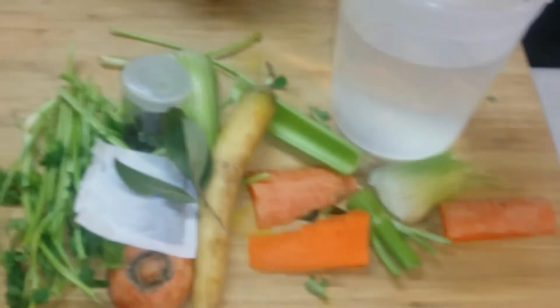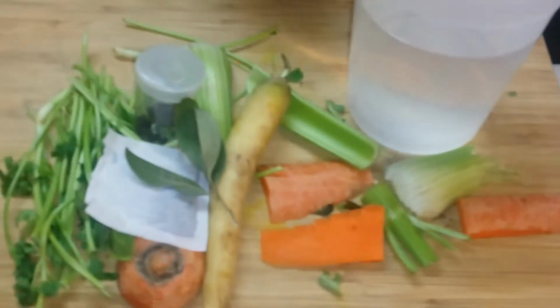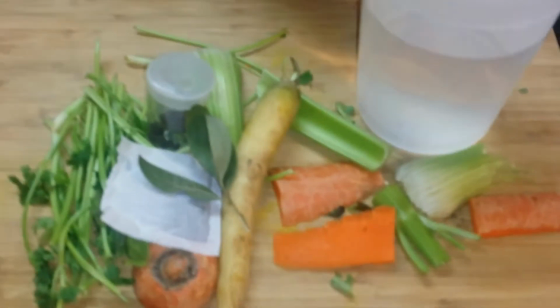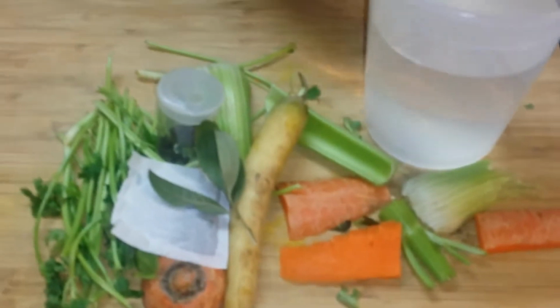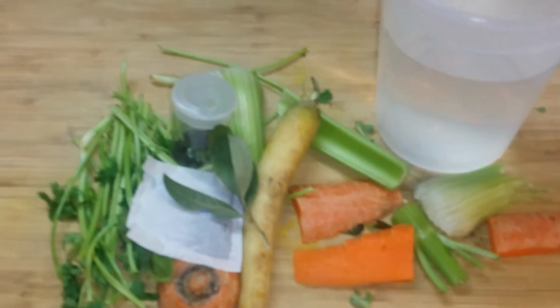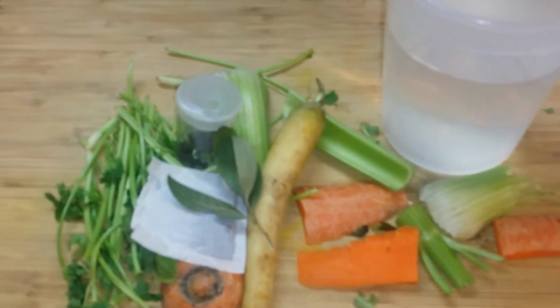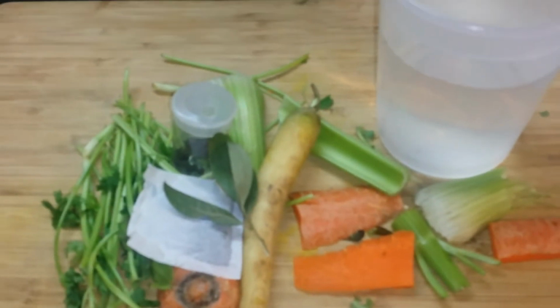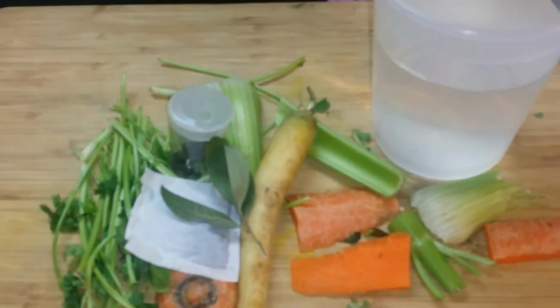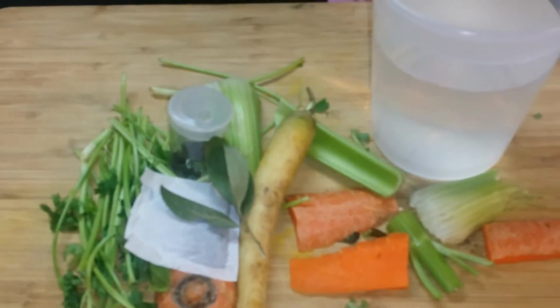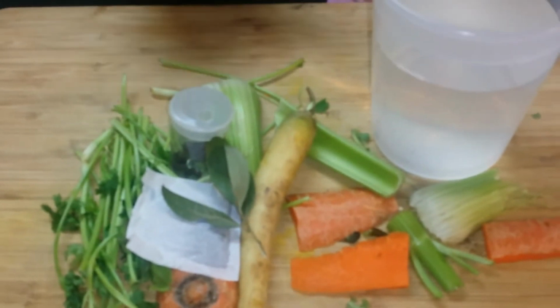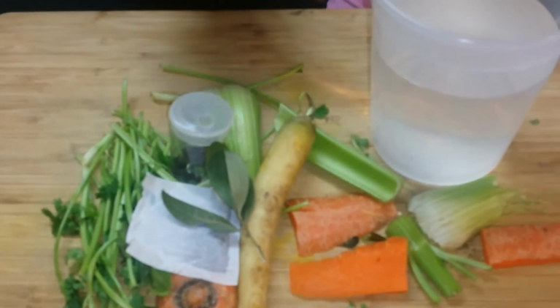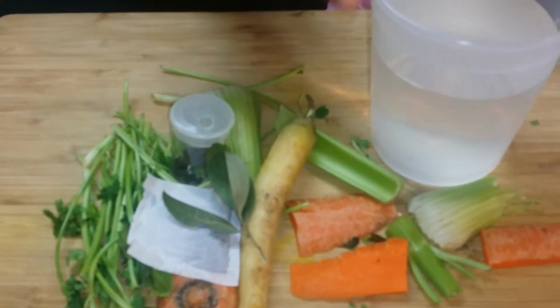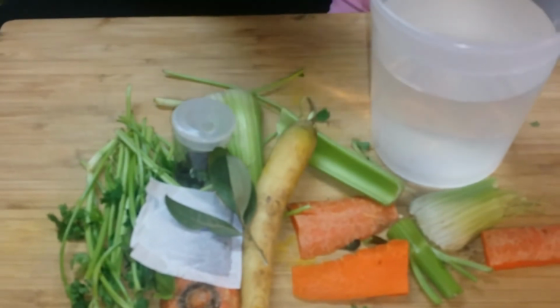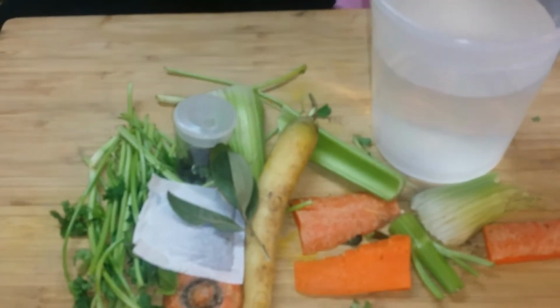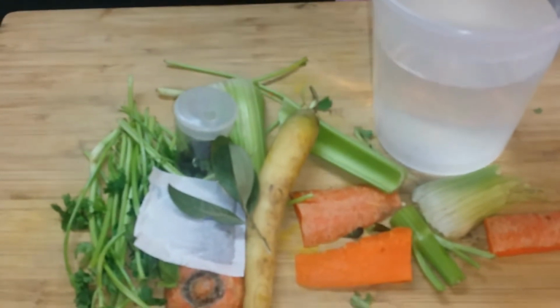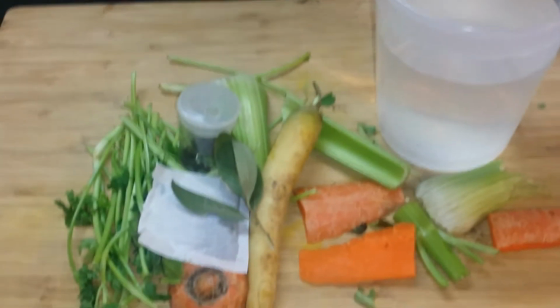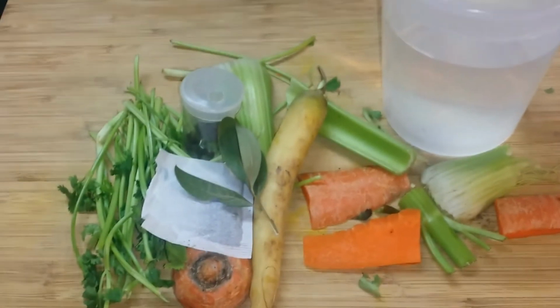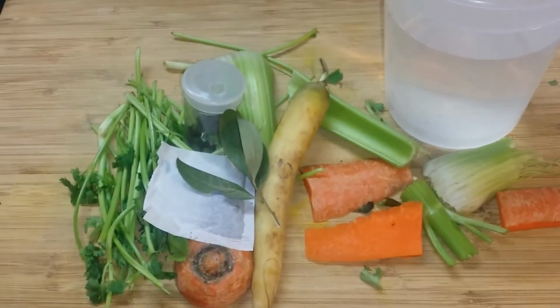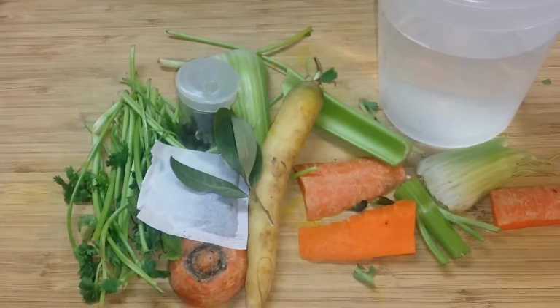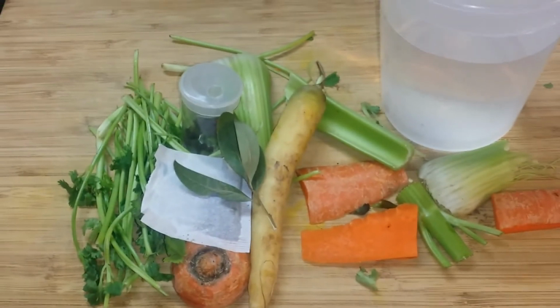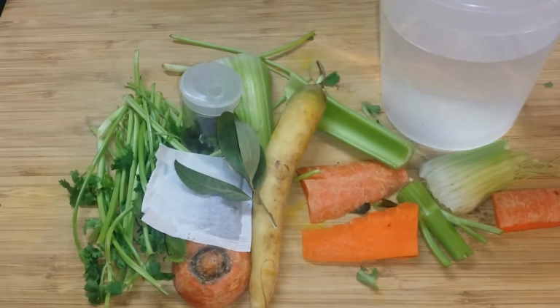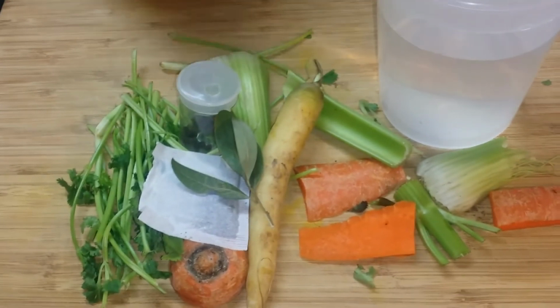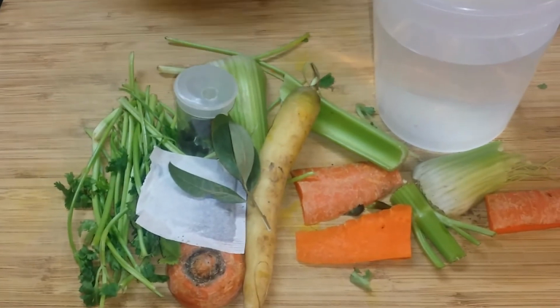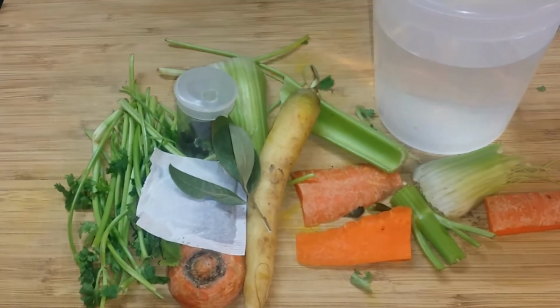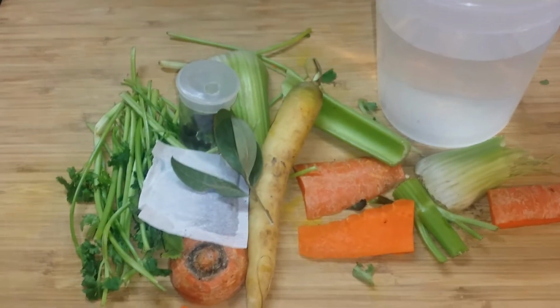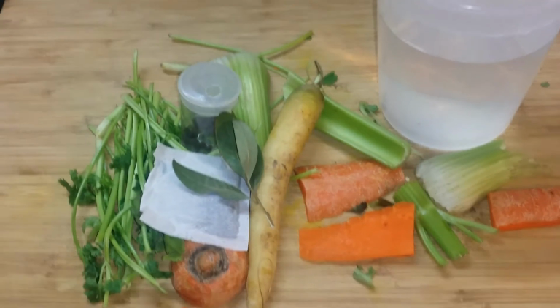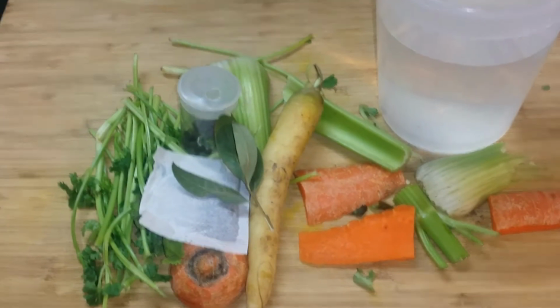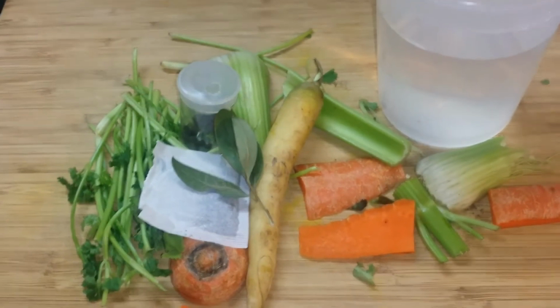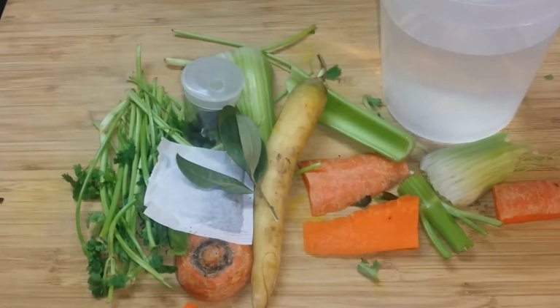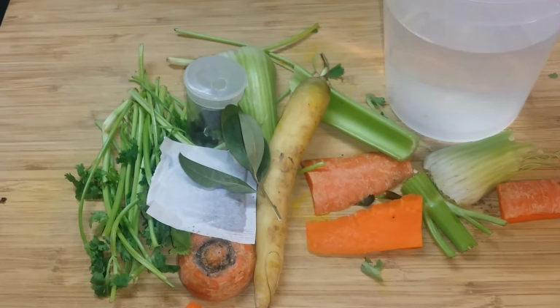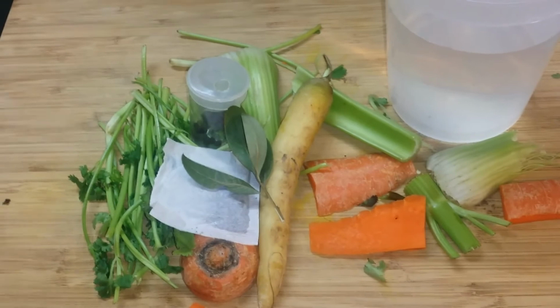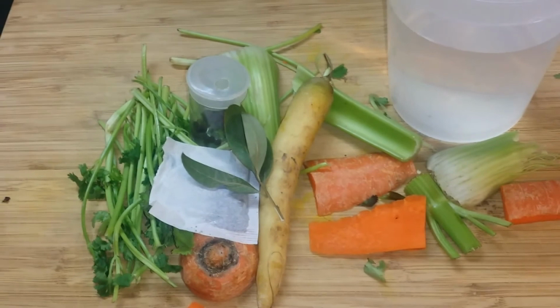Last but not least, you want to use water. I like to use high-quality water — I really don't like to use faucet water. Here I have some natural spring water, about 28 to 30 ounces. Okay, so we're going to hop right into it — here we go.